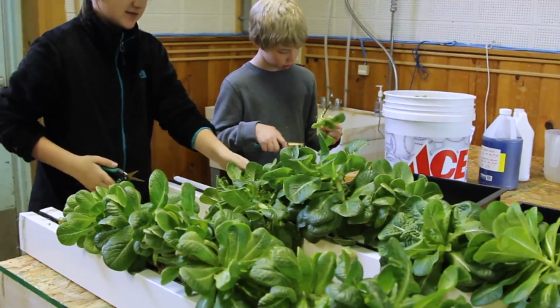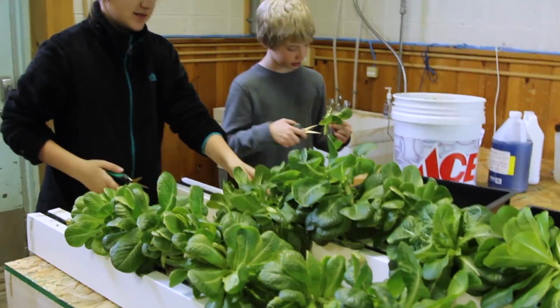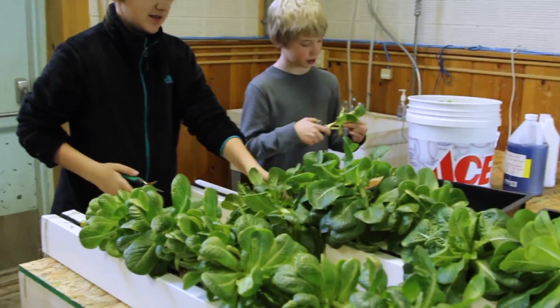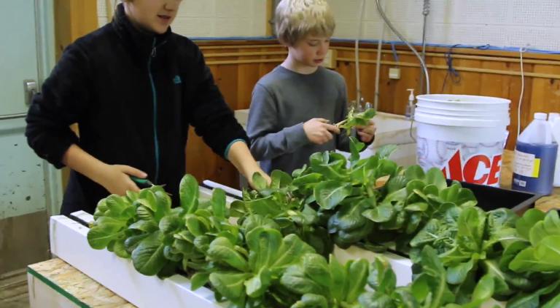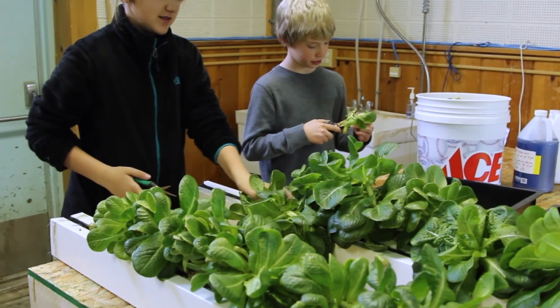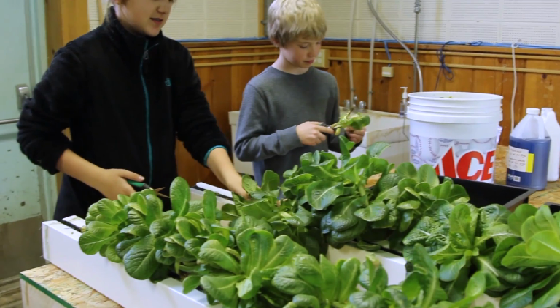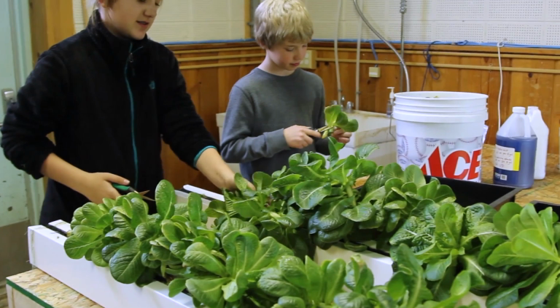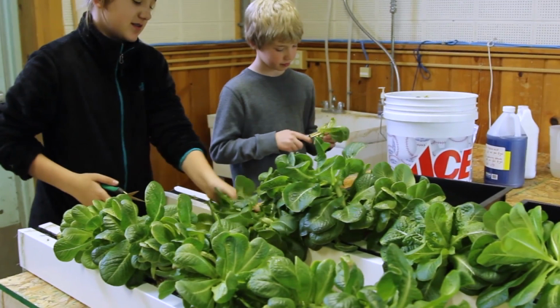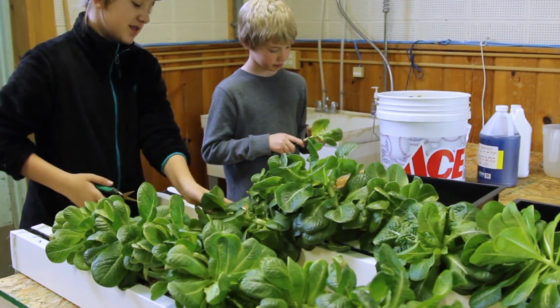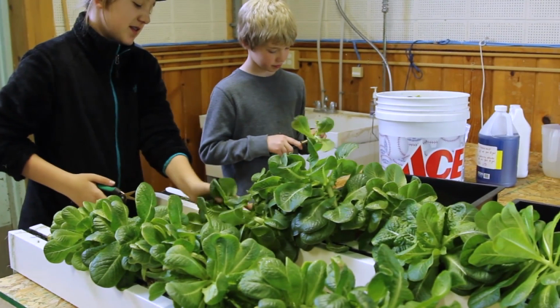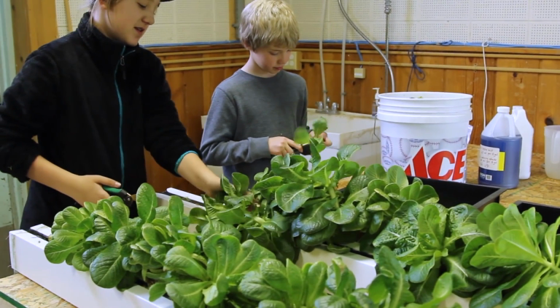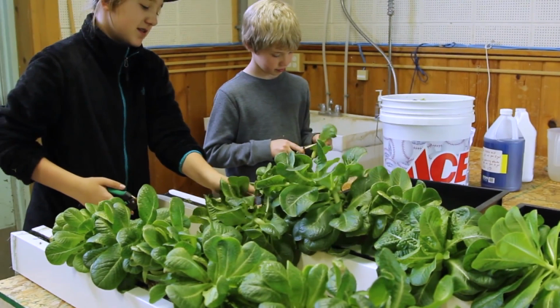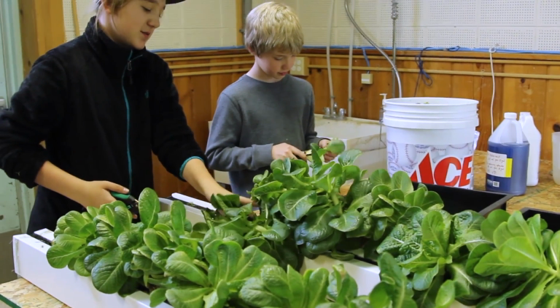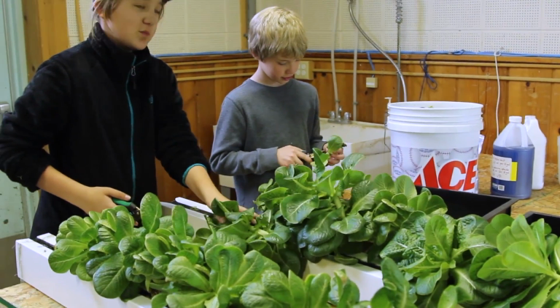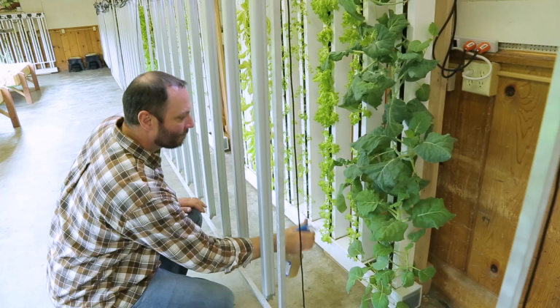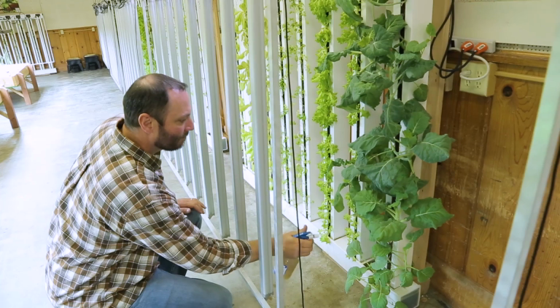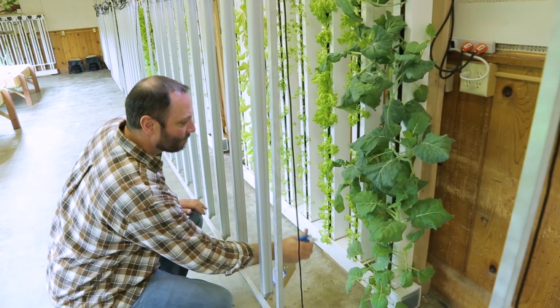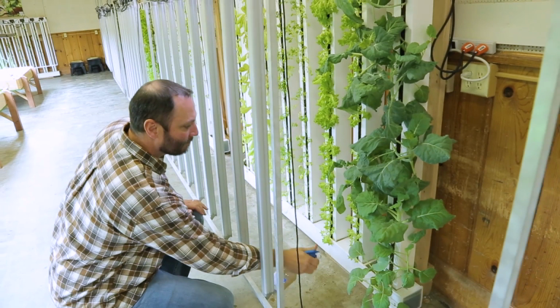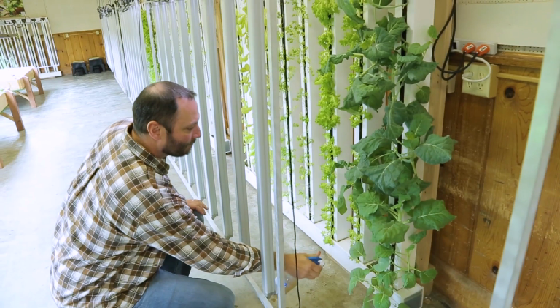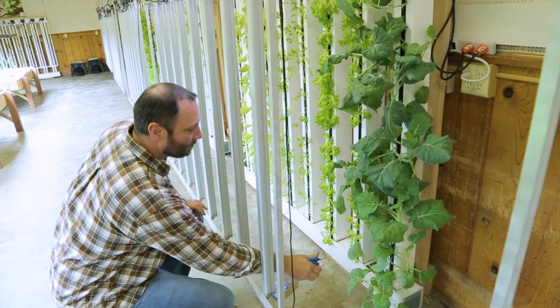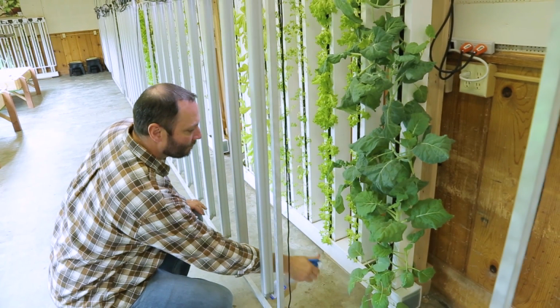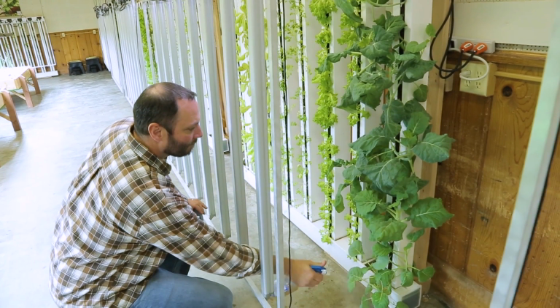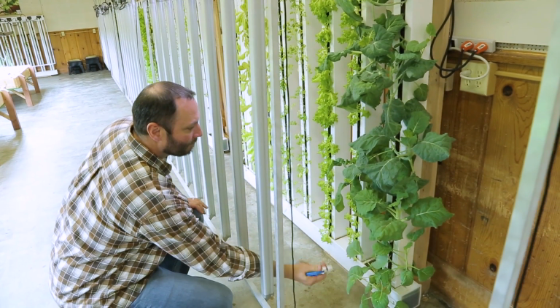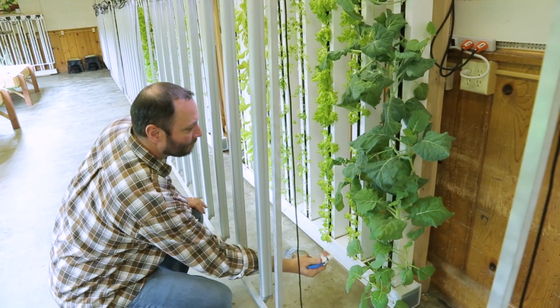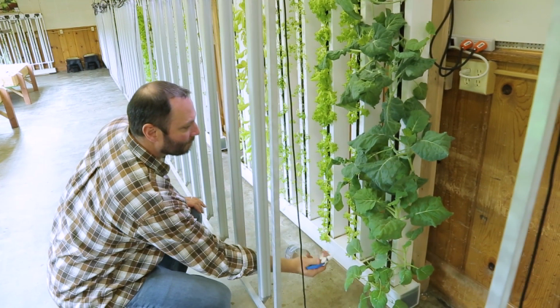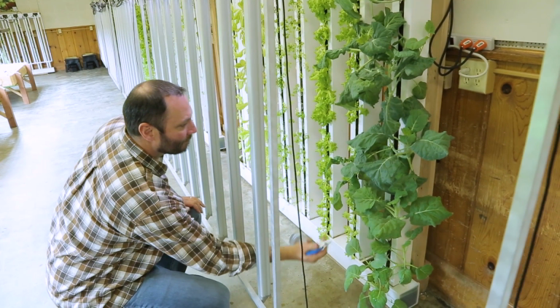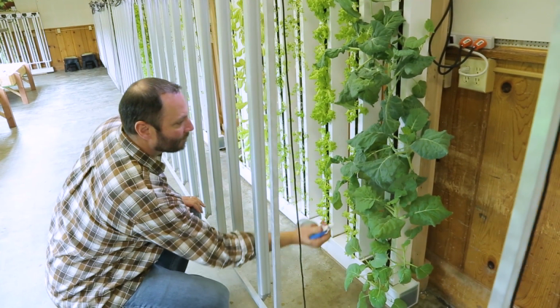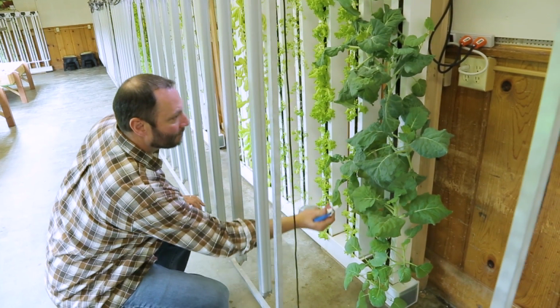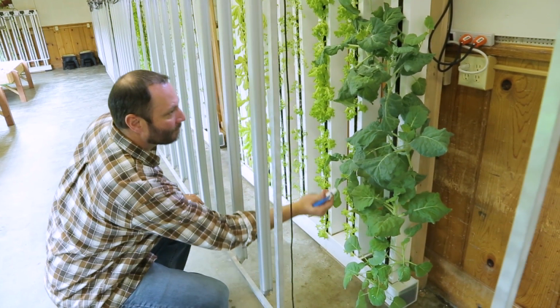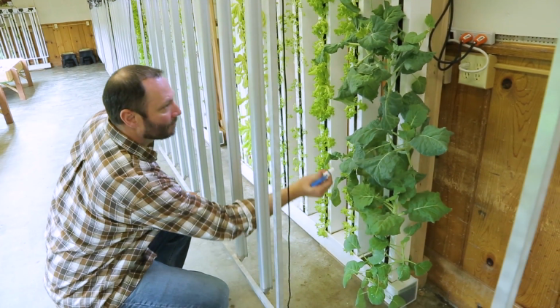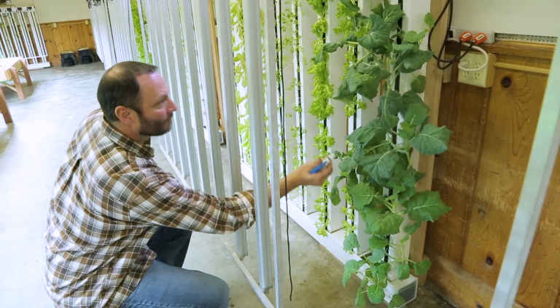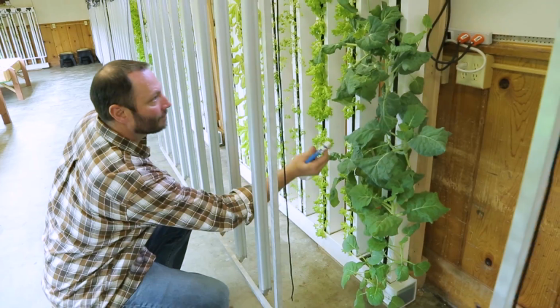We've been able to develop technology to the point — like with the farm walls — that you can put them almost anywhere.